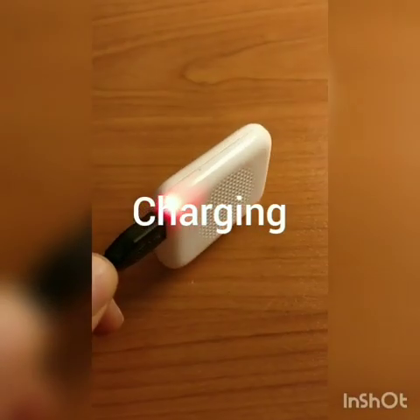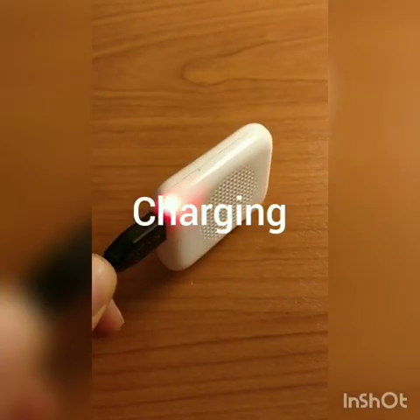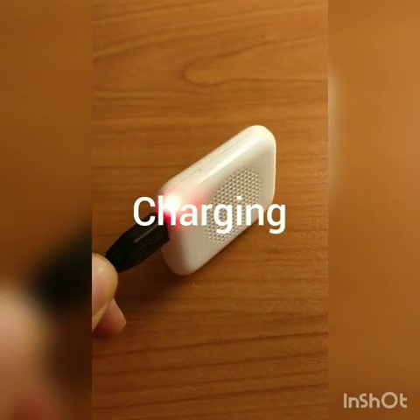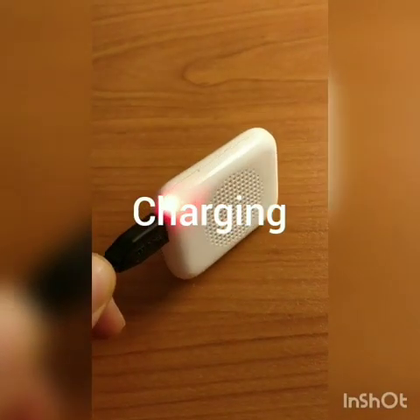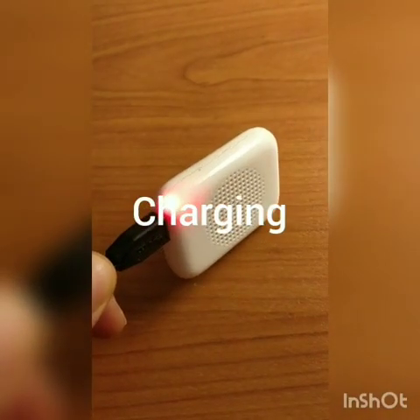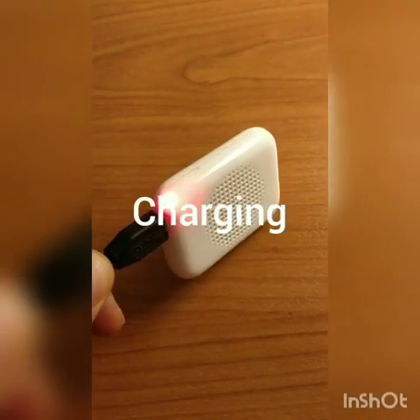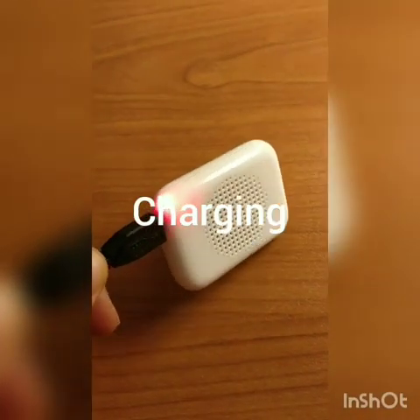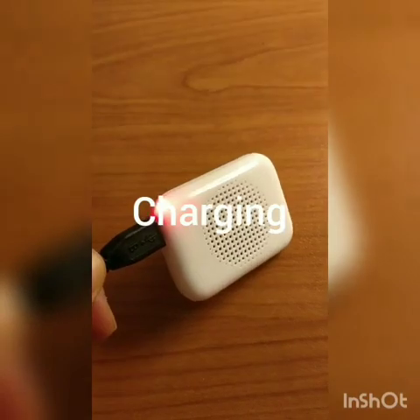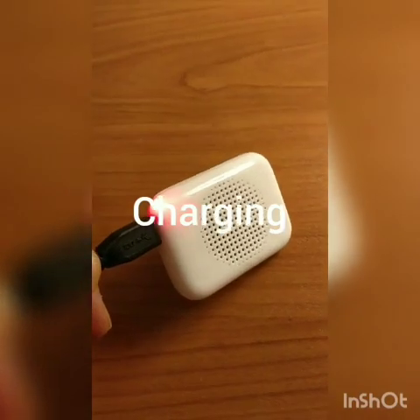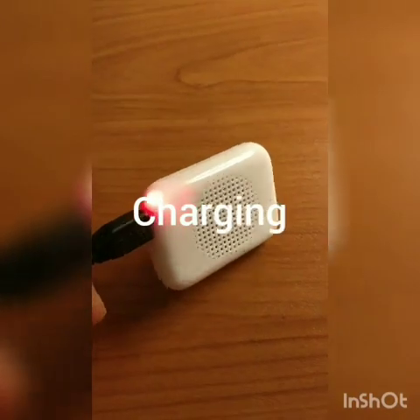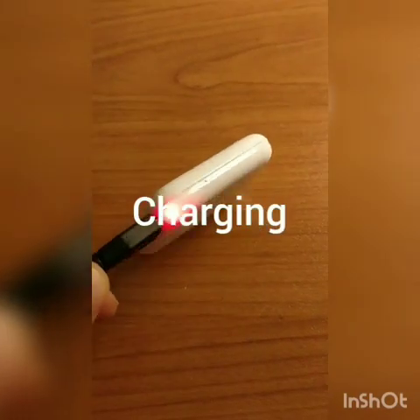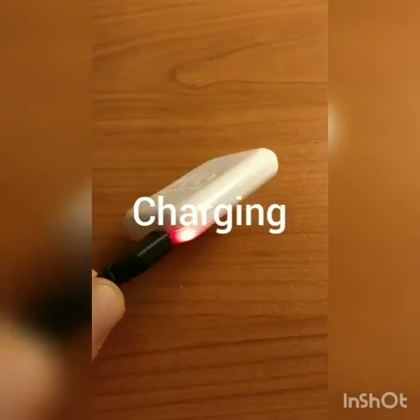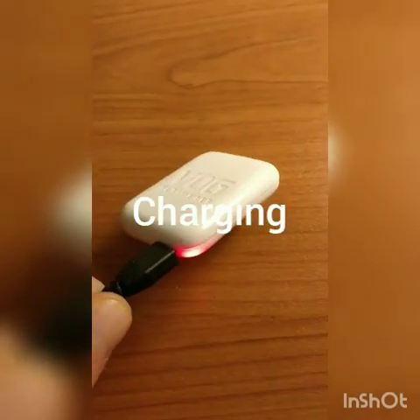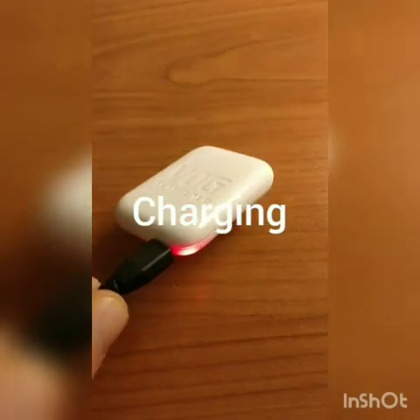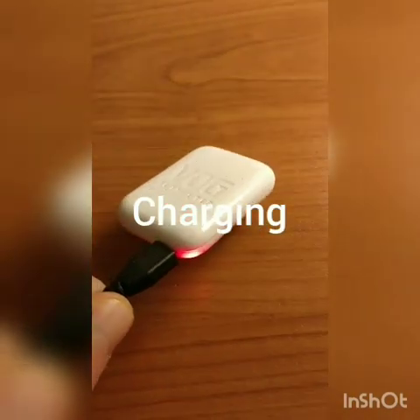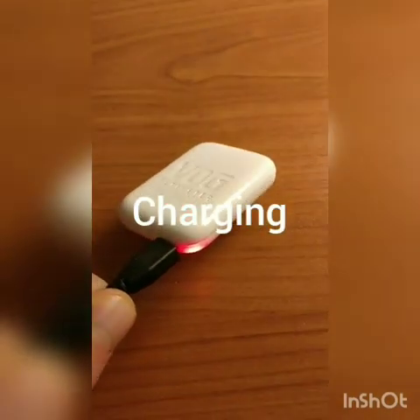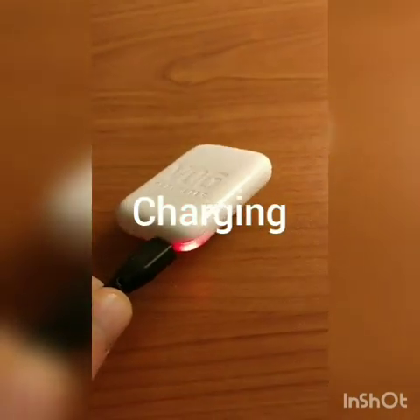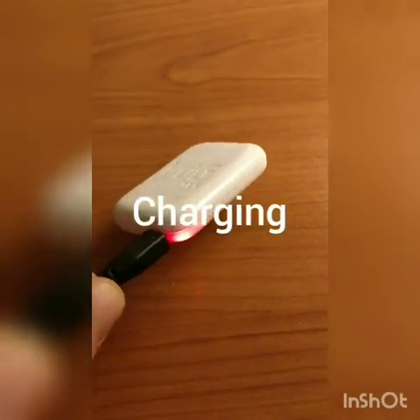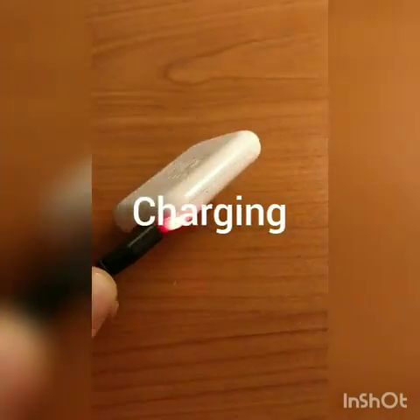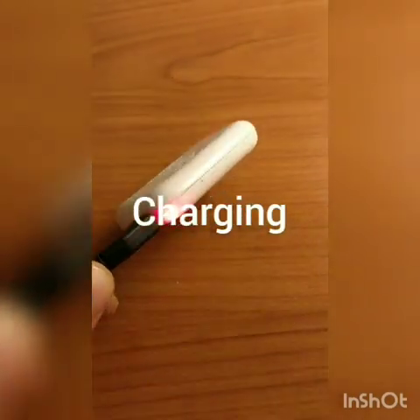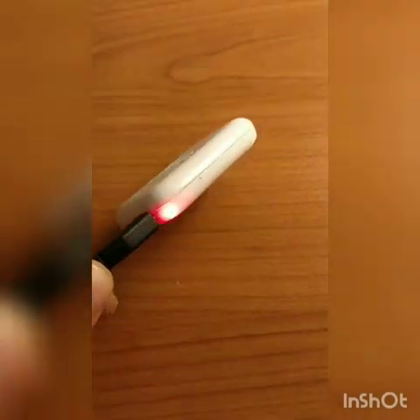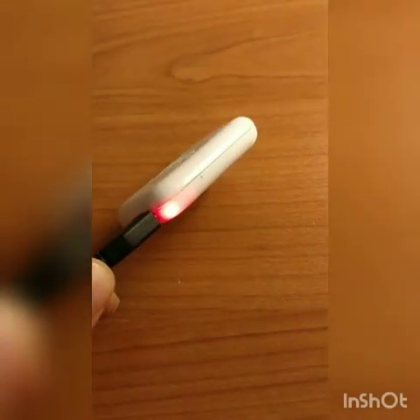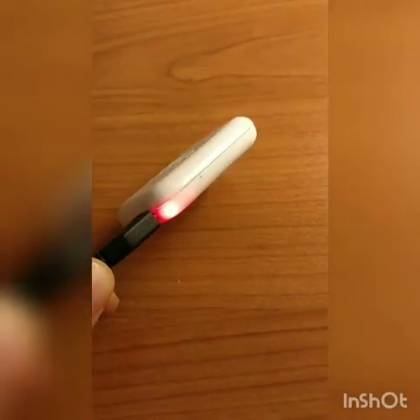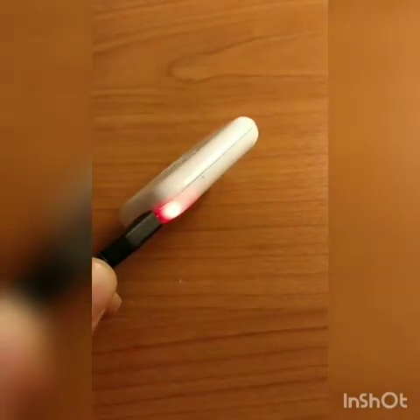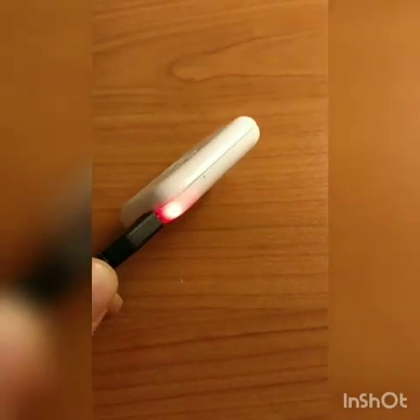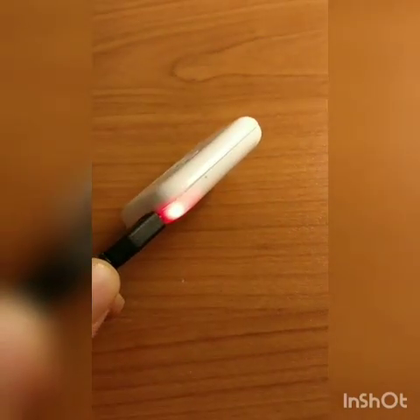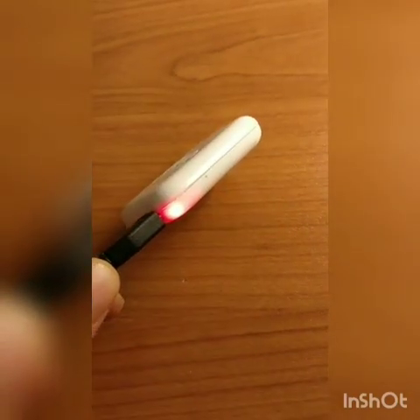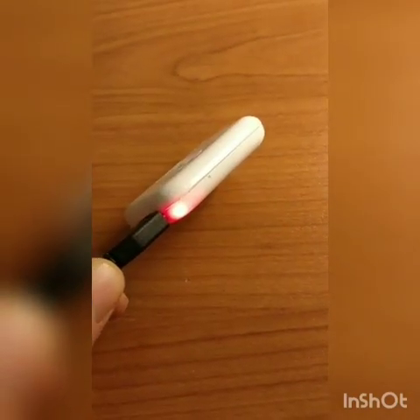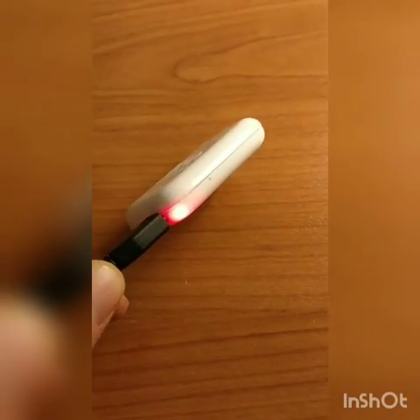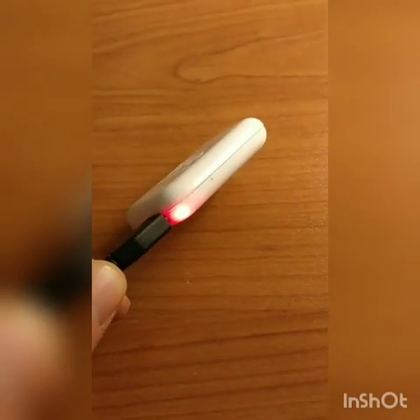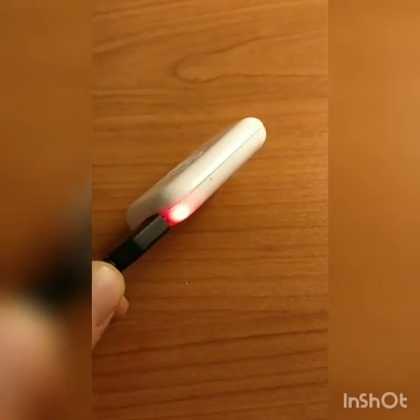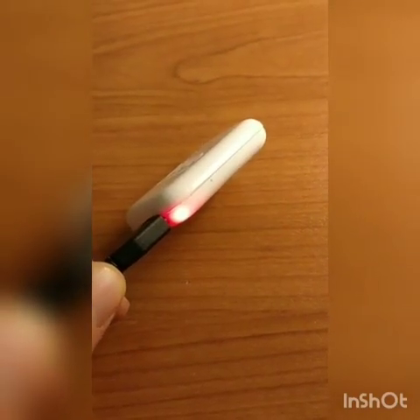When it's plugged in, there's a red light in the corner. I'm wondering if that goes green when fully charged — I'll let you know.